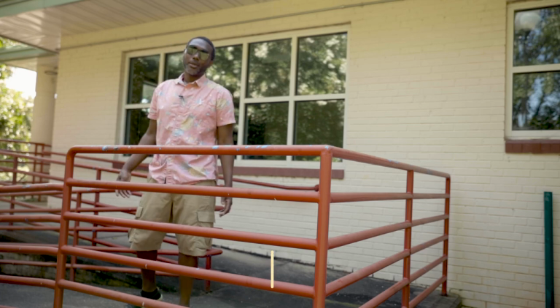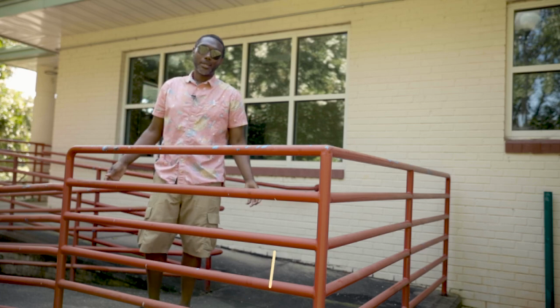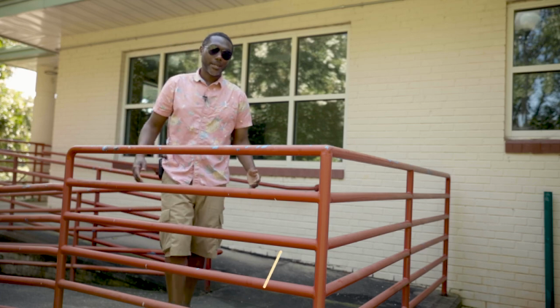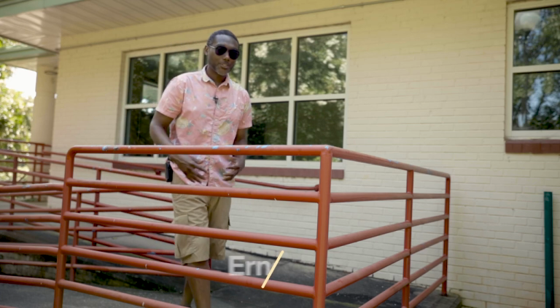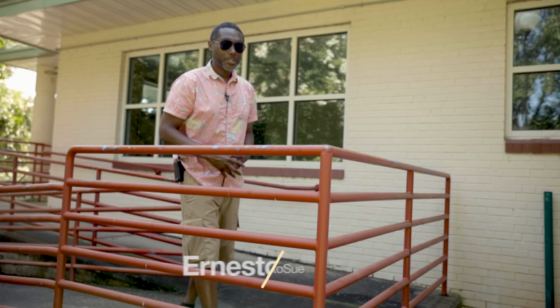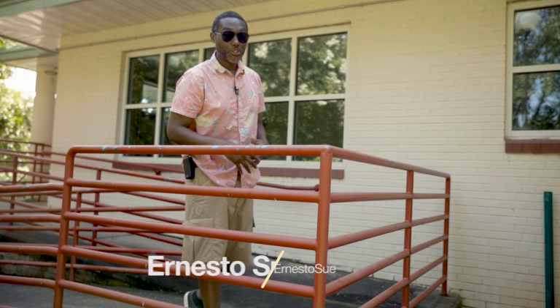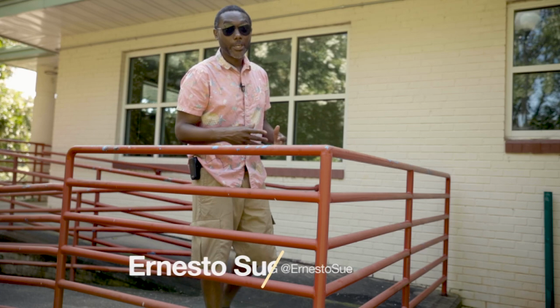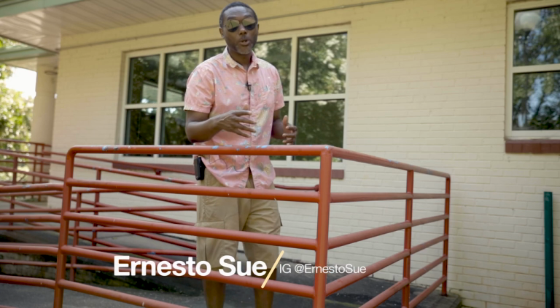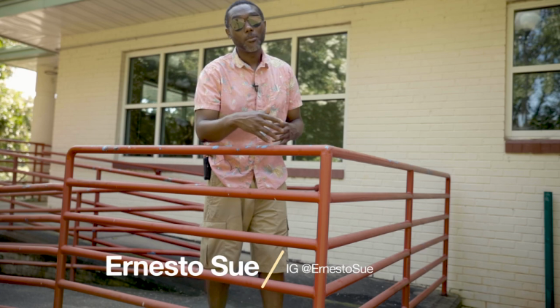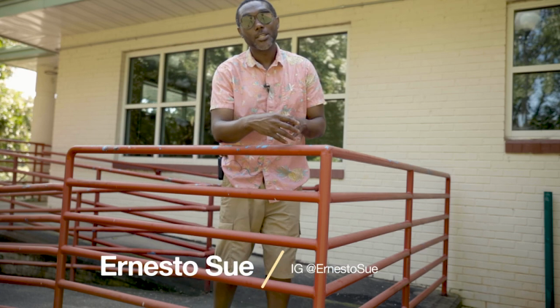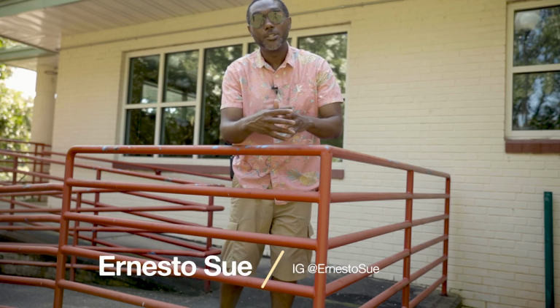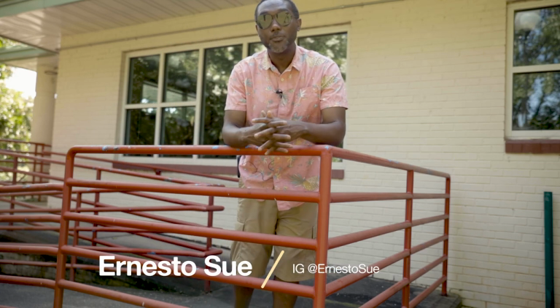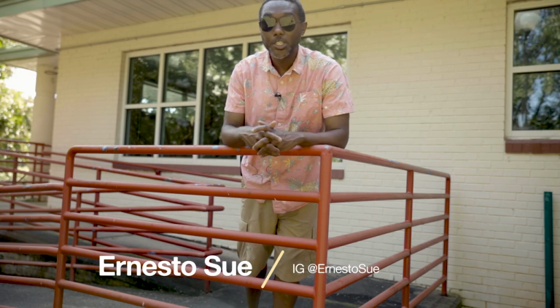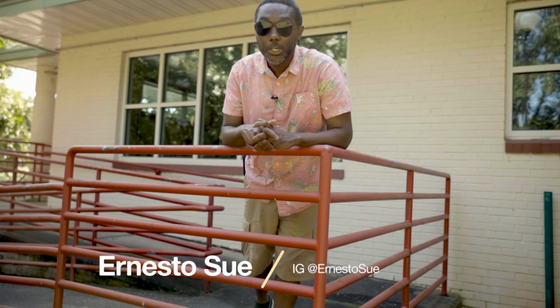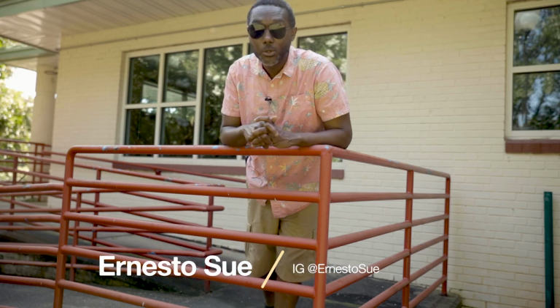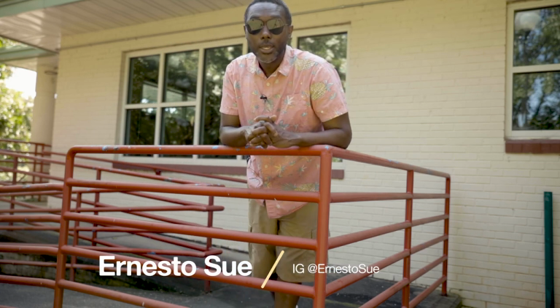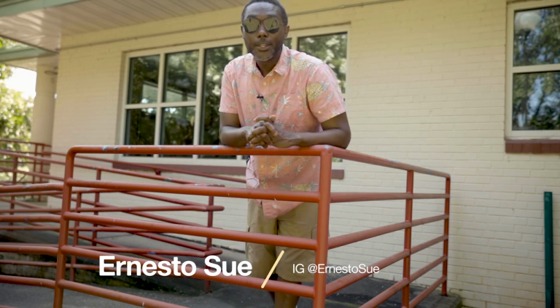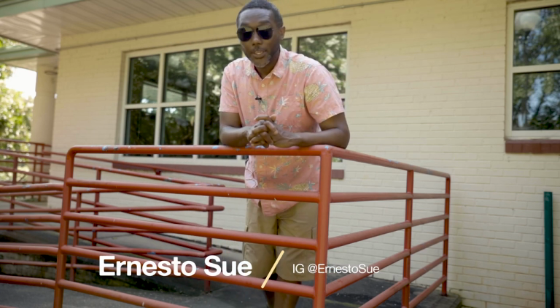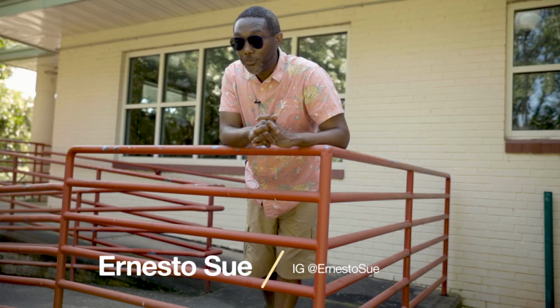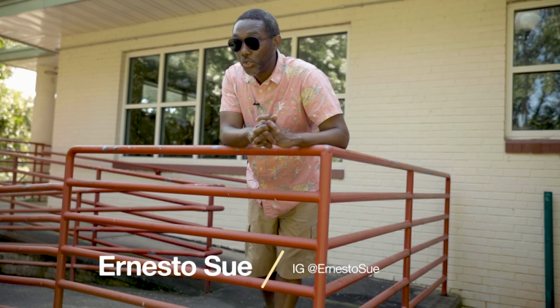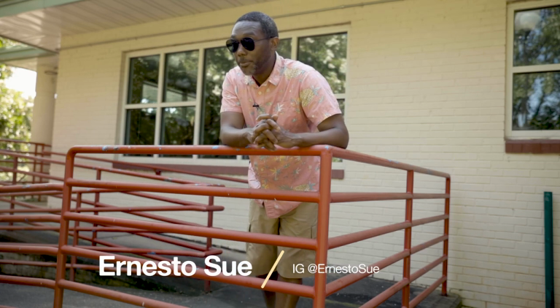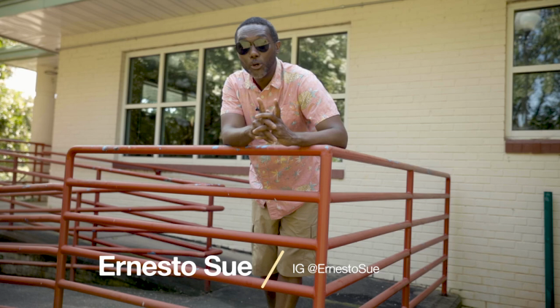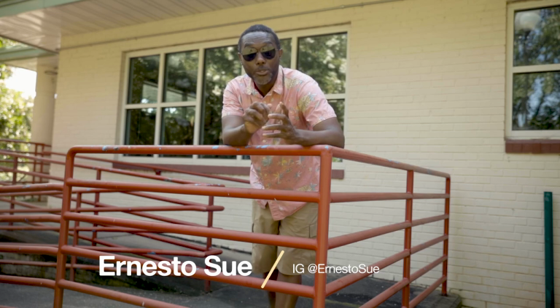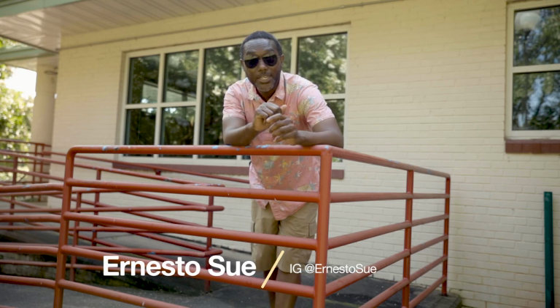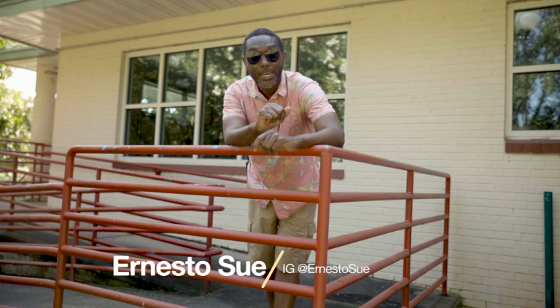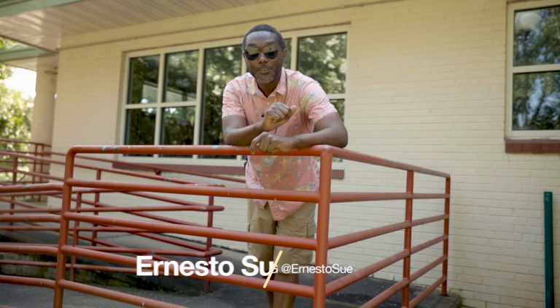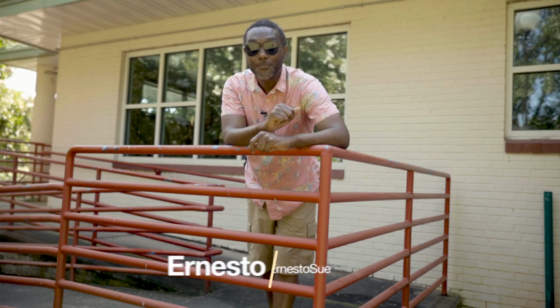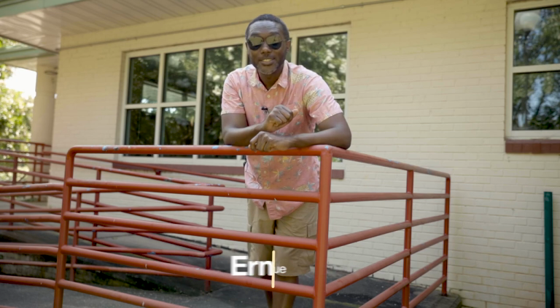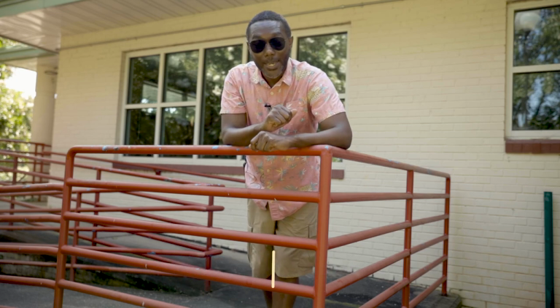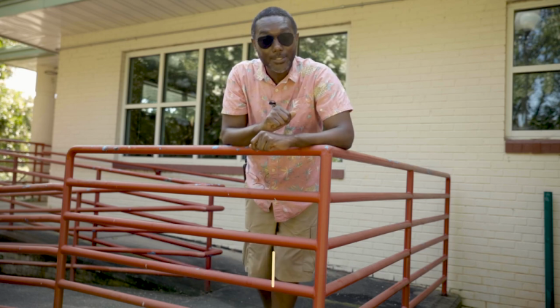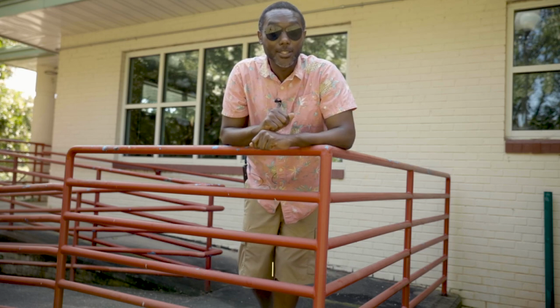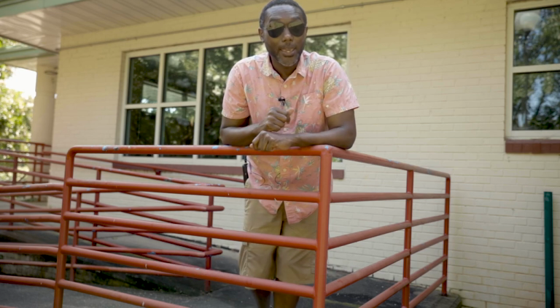Hey guys, it's Inesso. Welcome back to another video. Thank you for joining me. I hope you guys are having a fantastic day.